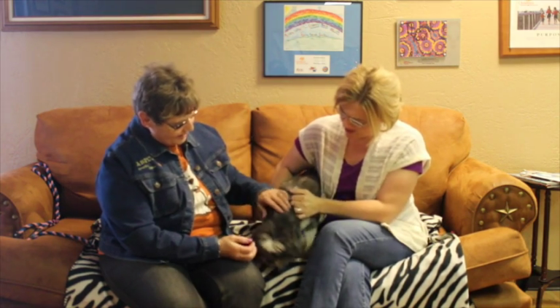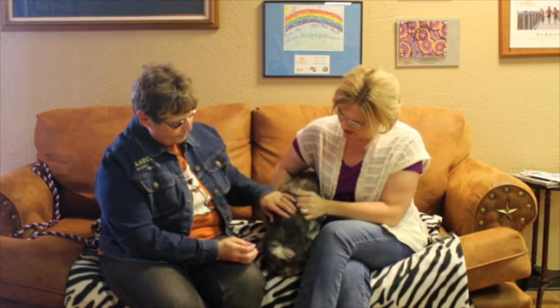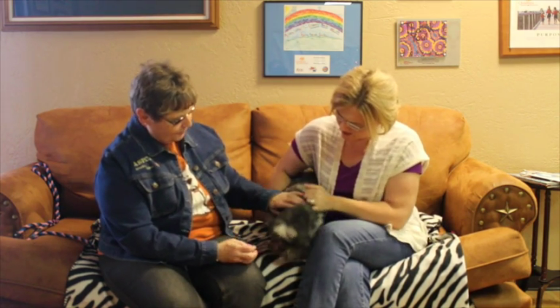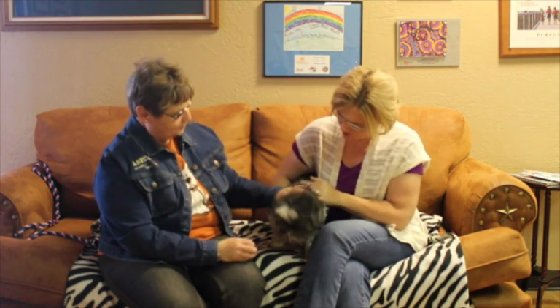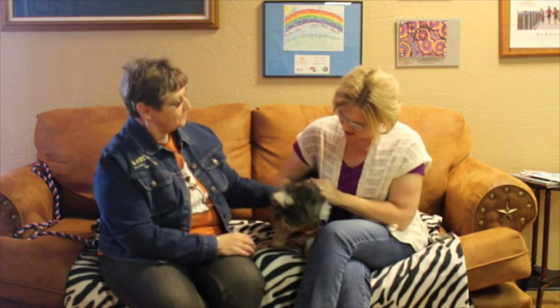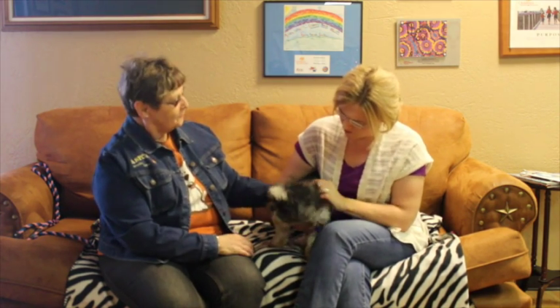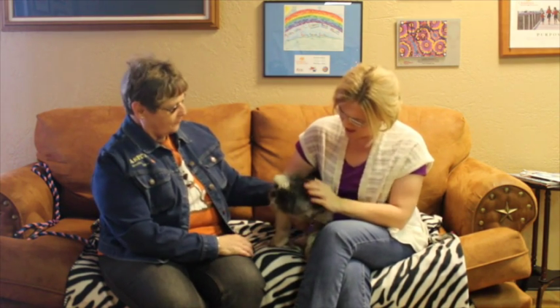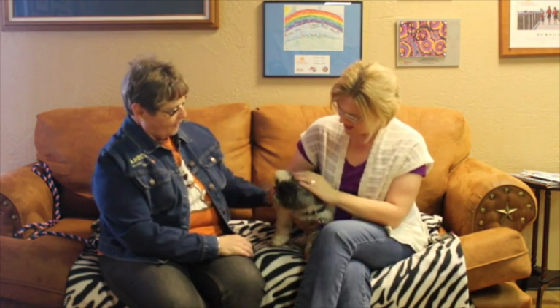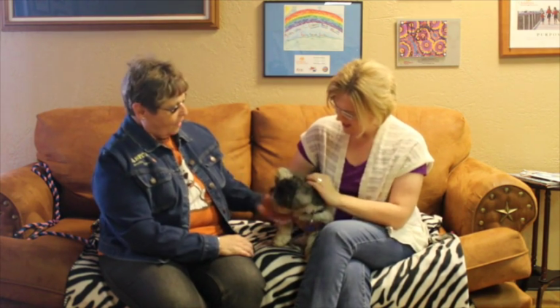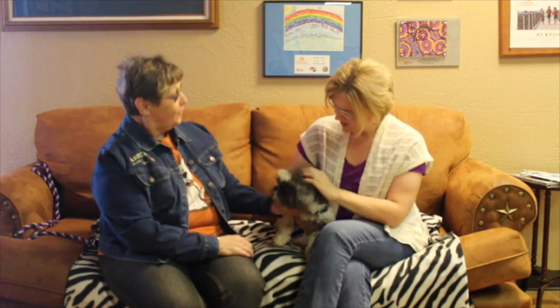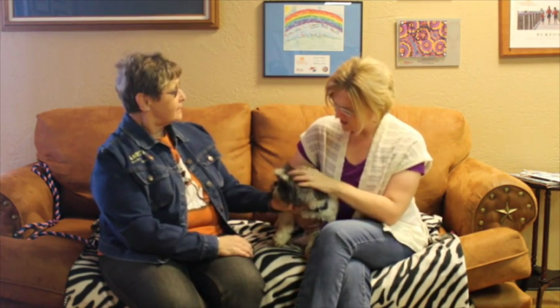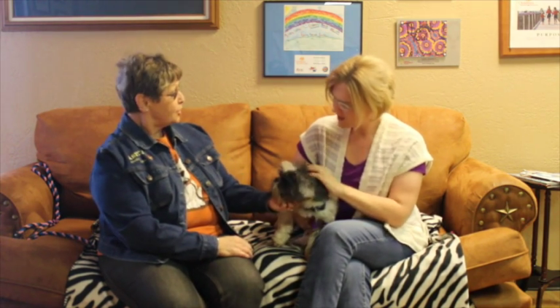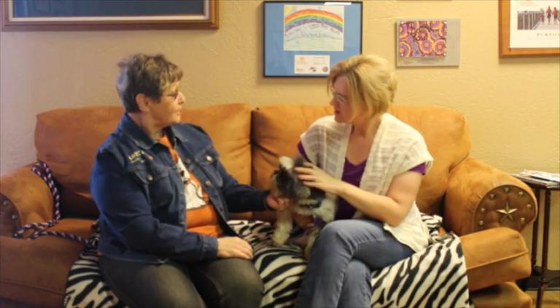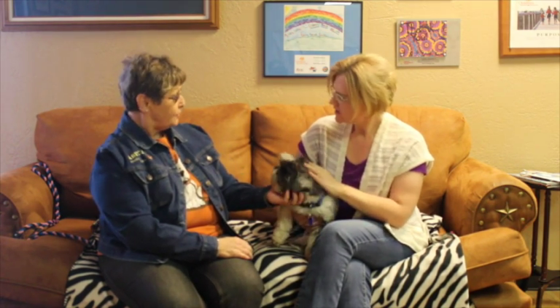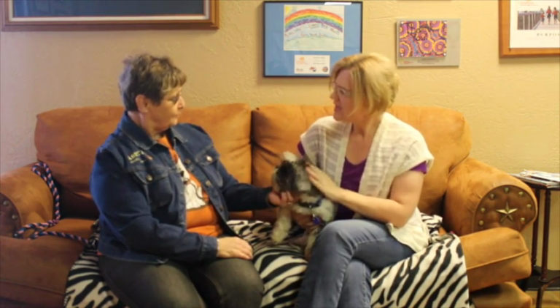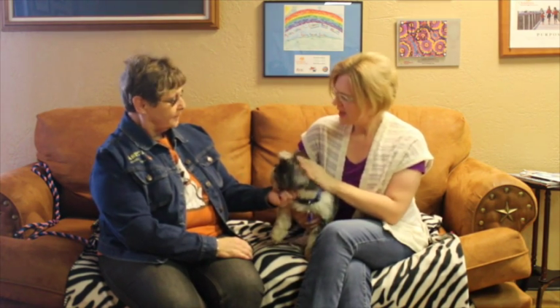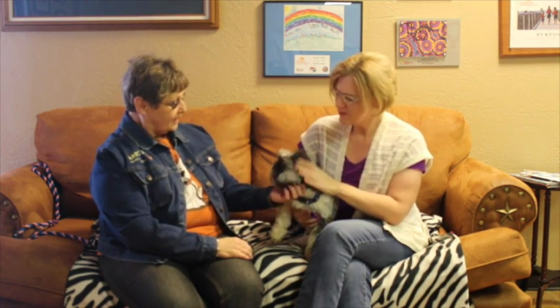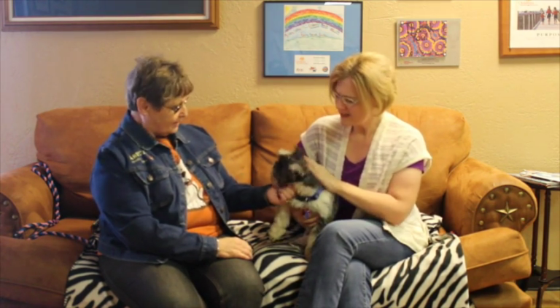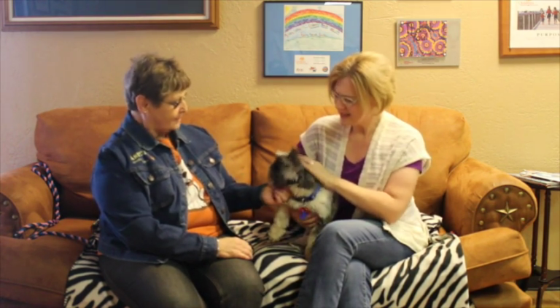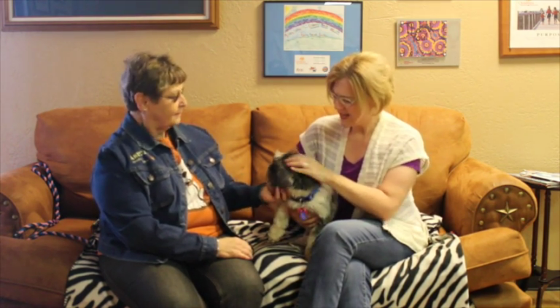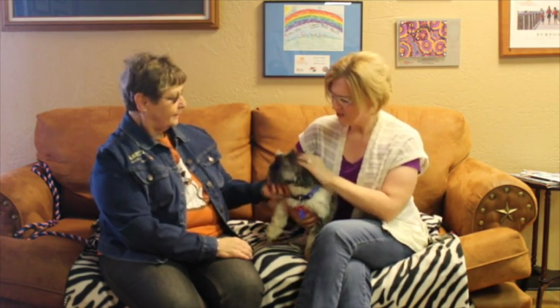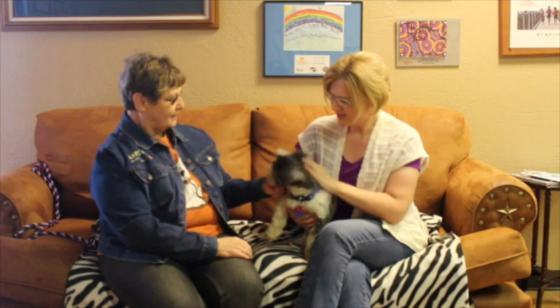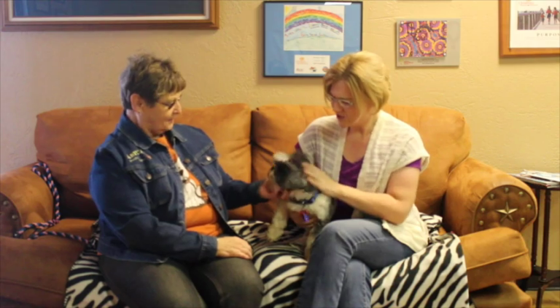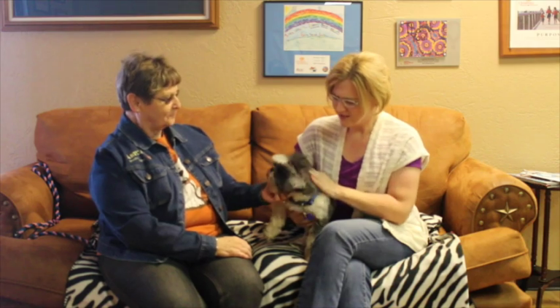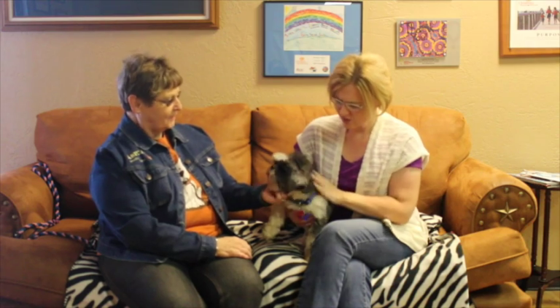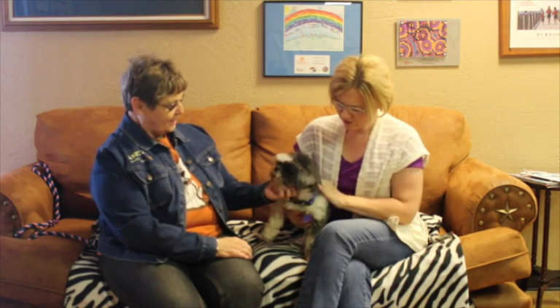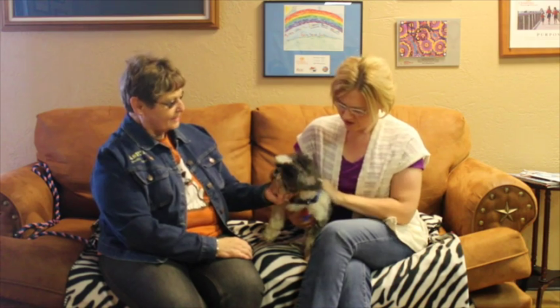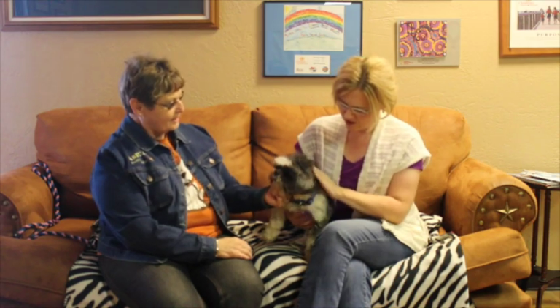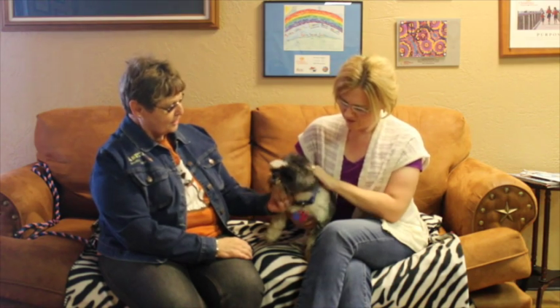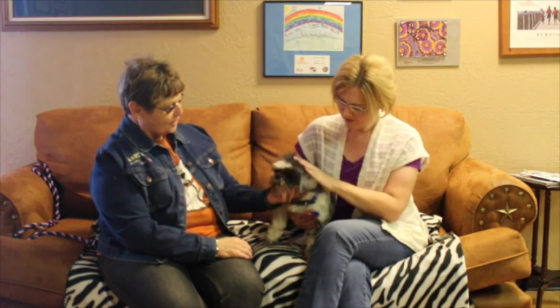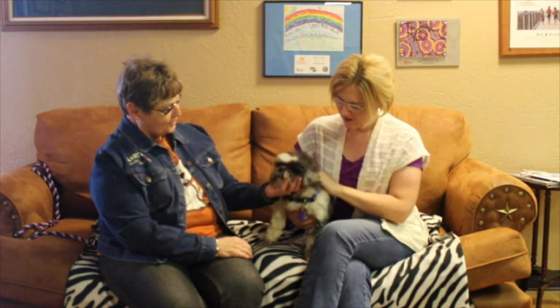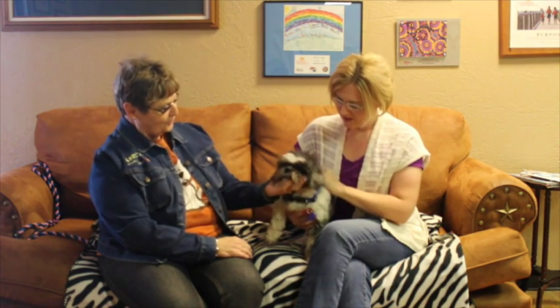What kind of breed is he? Oh, he's a Shih Tzu. Yeah, I was about to say he looks like a Shih Tzu. Yes, he's a Shih Tzu.